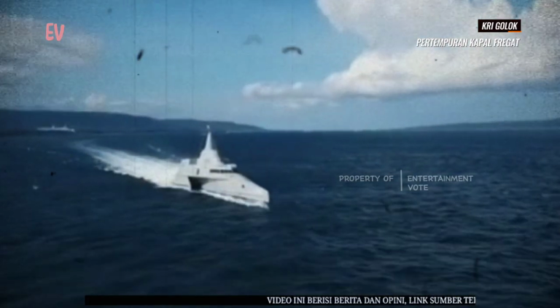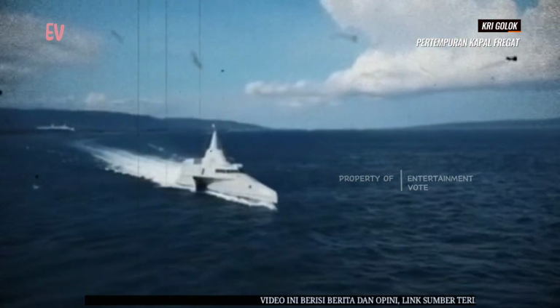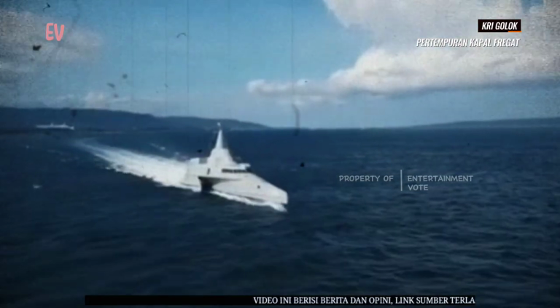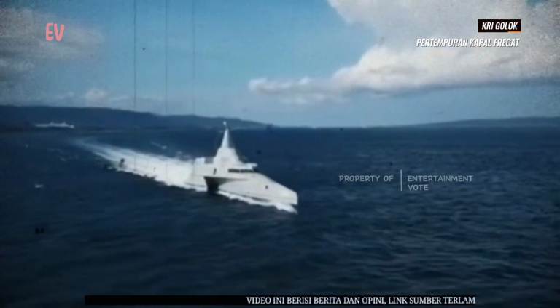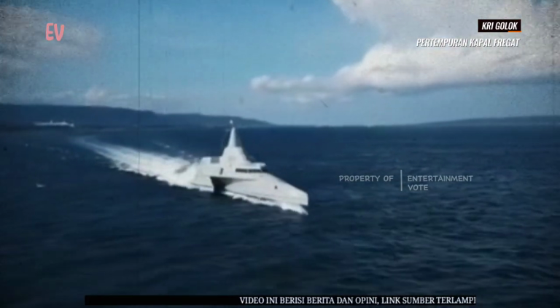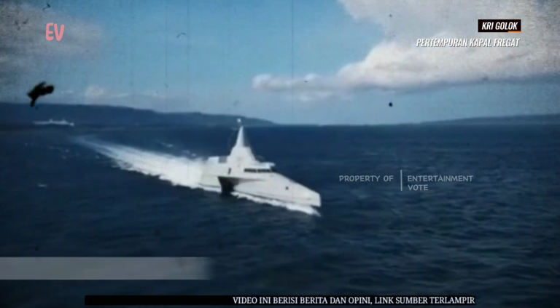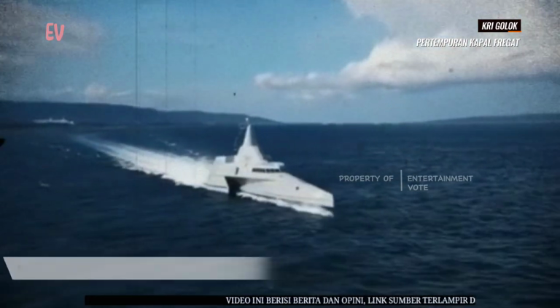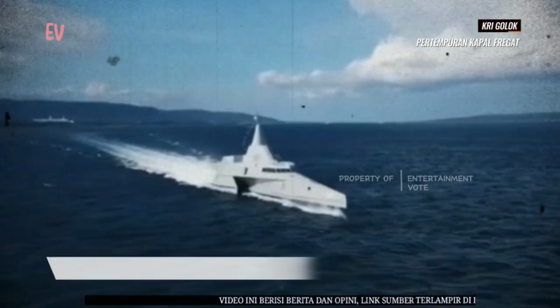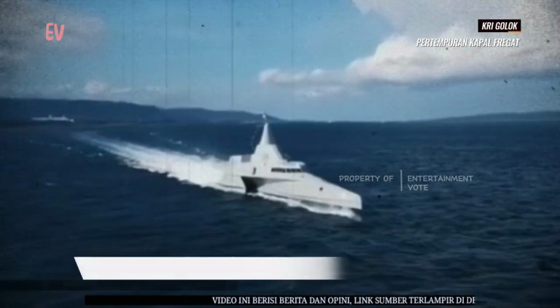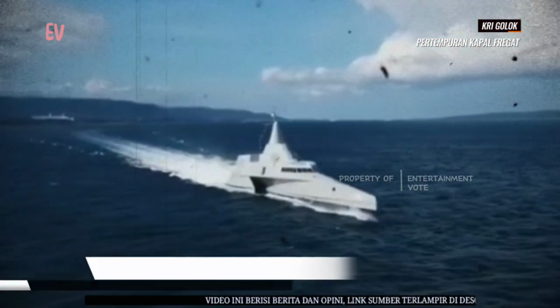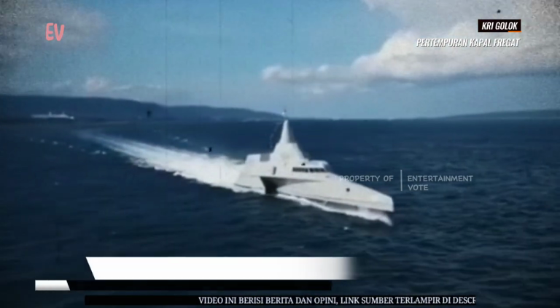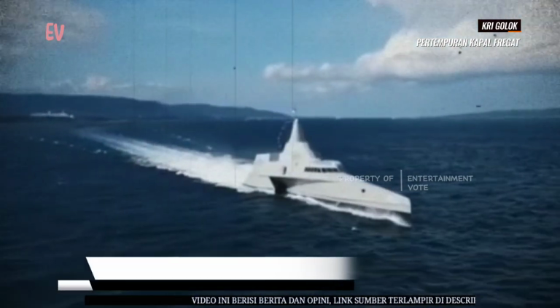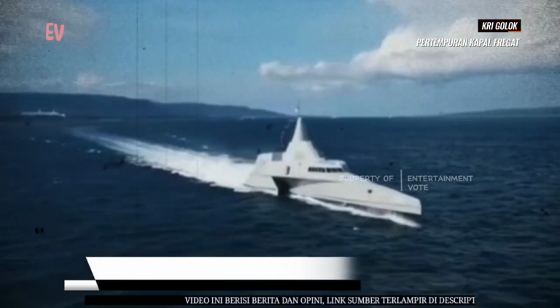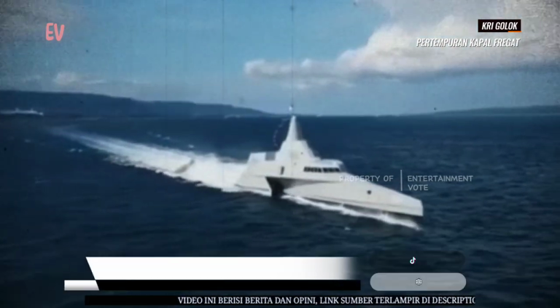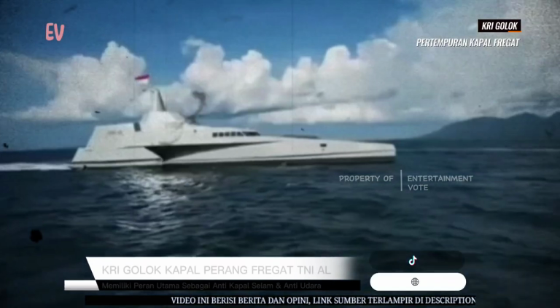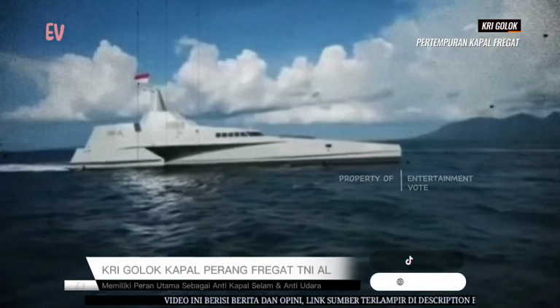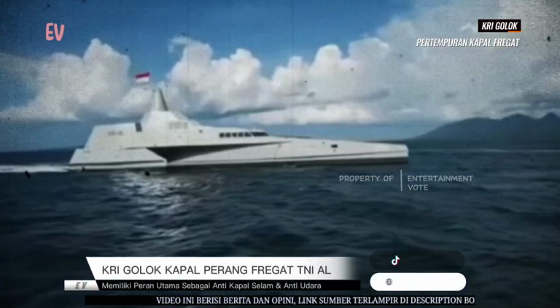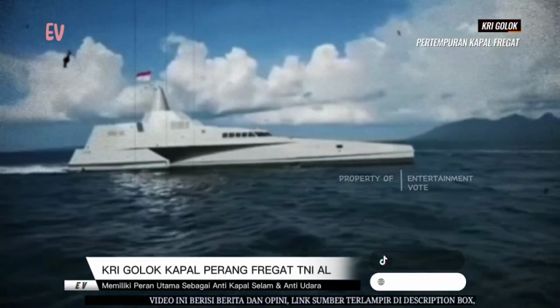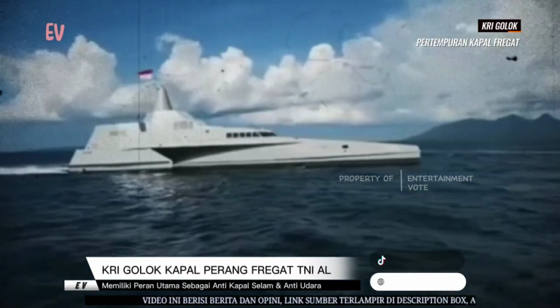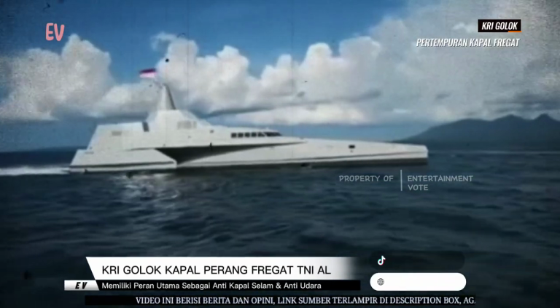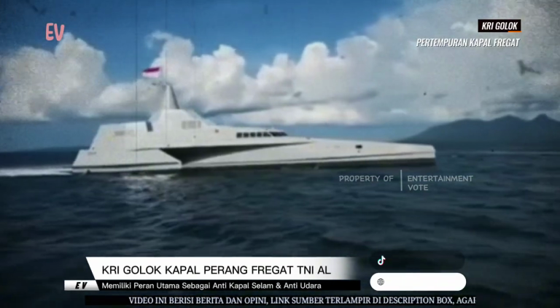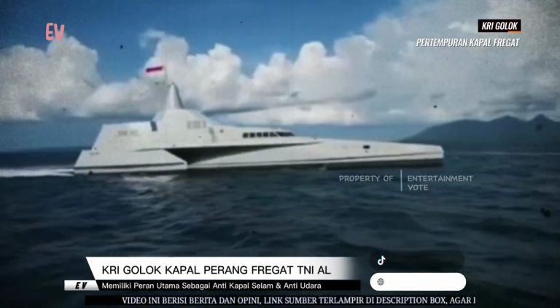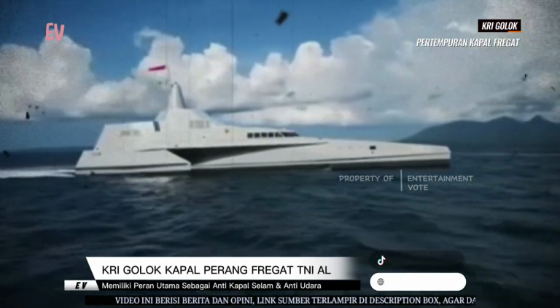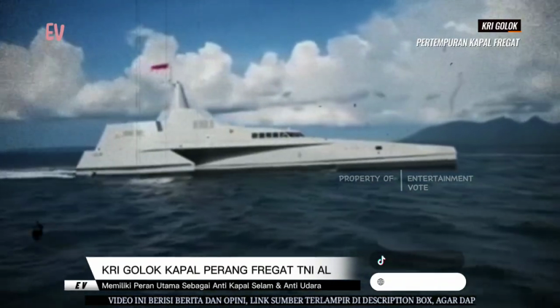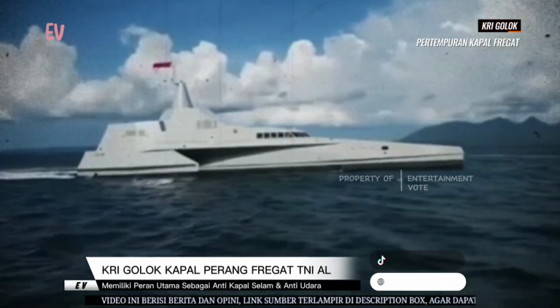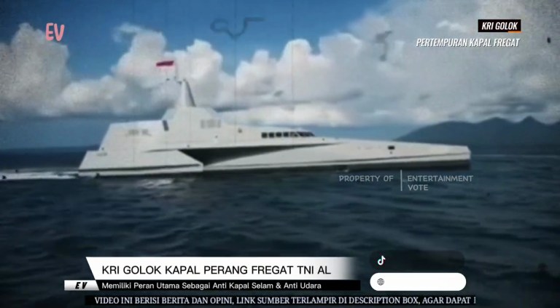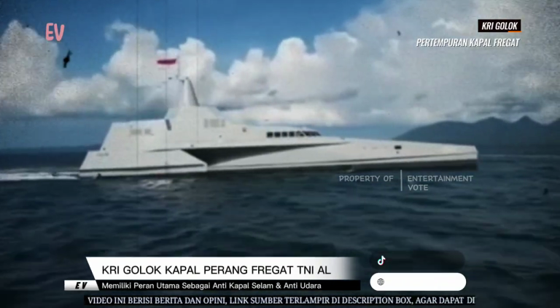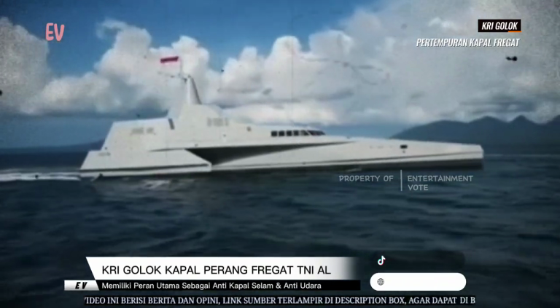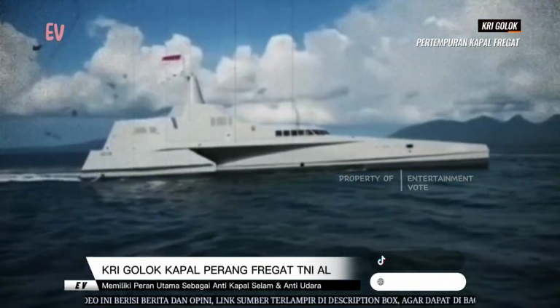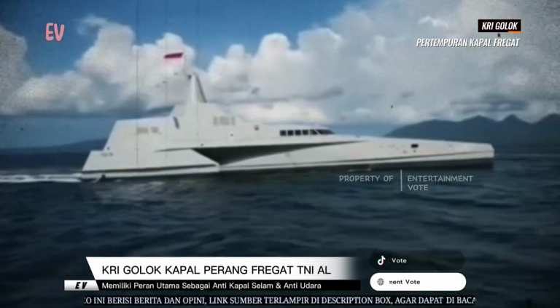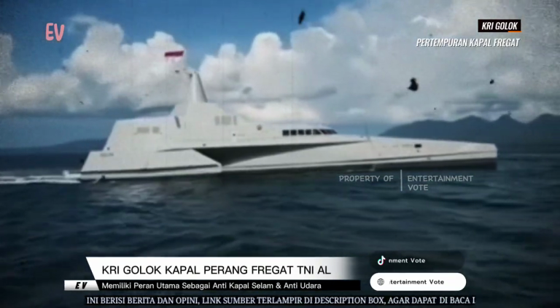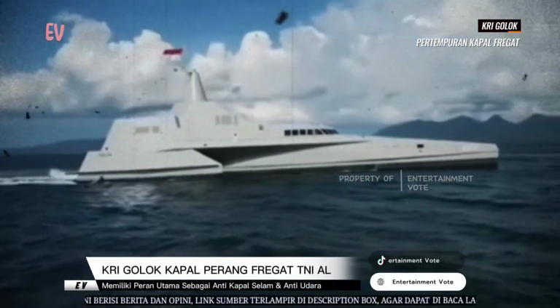Selain itu, kapal ini juga dapat membawa satu helikopter yang dapat digunakan untuk operasi udara.